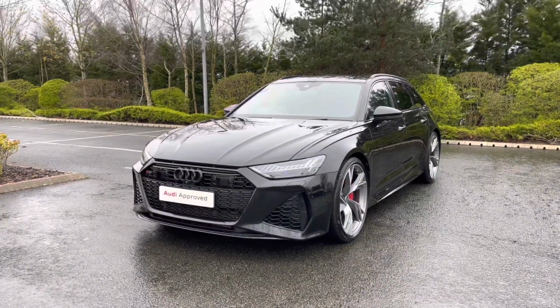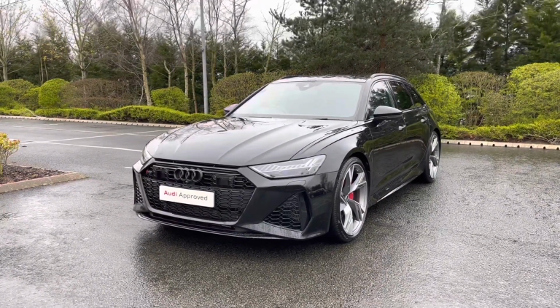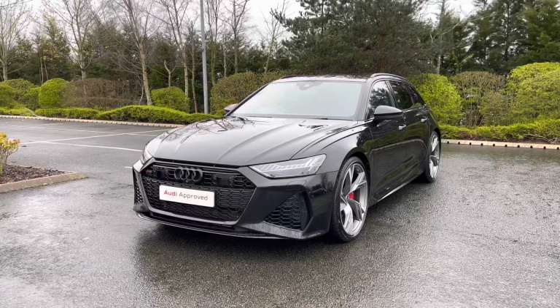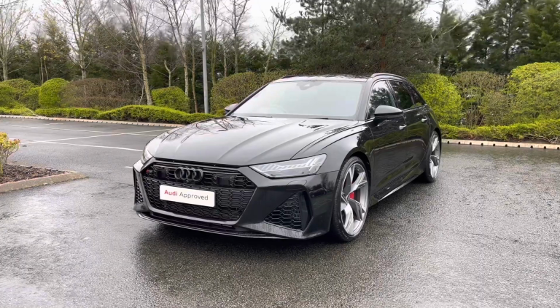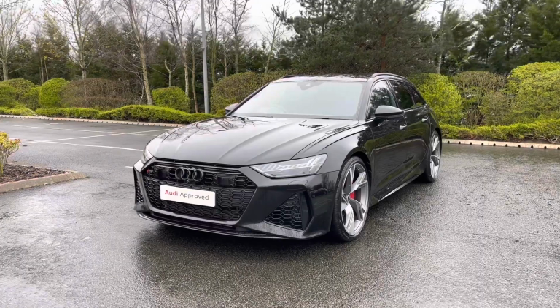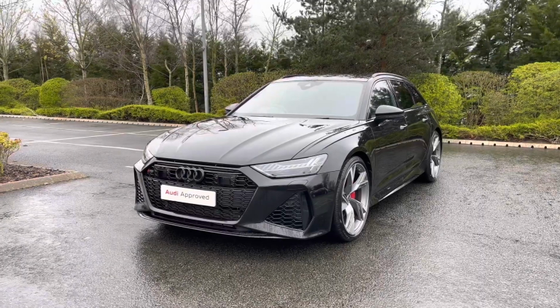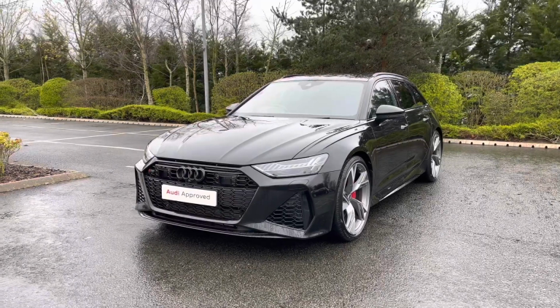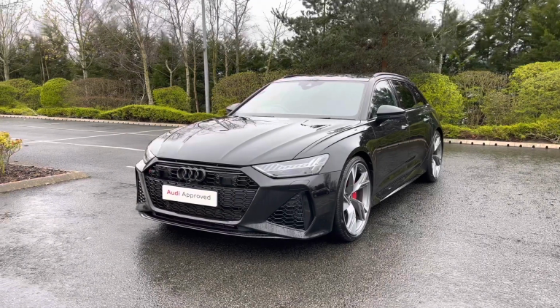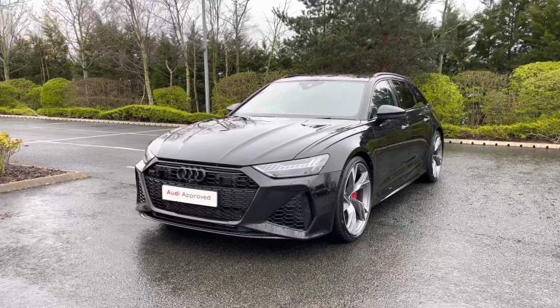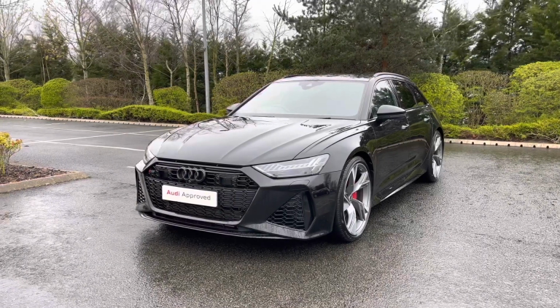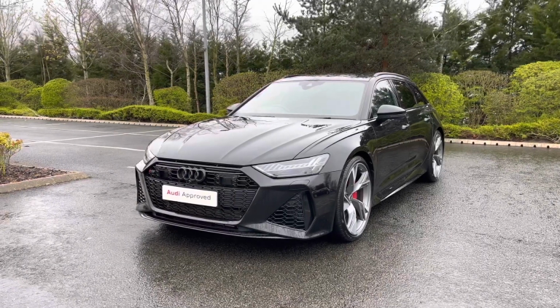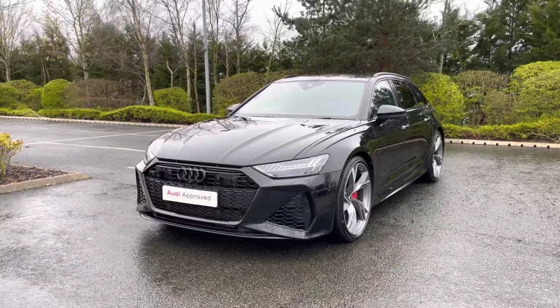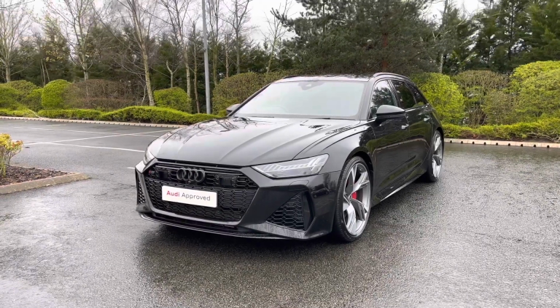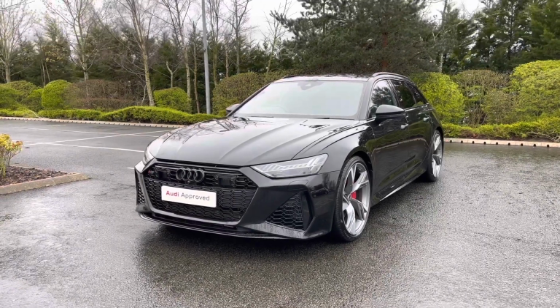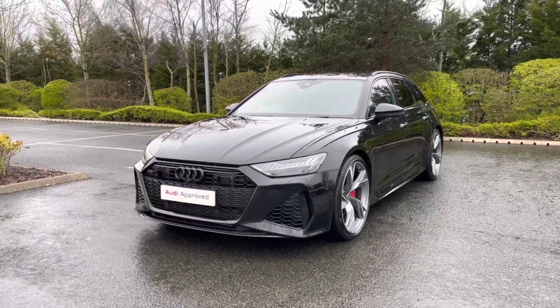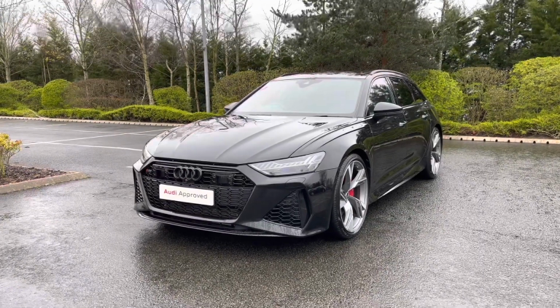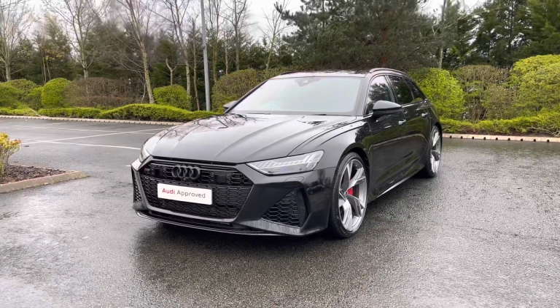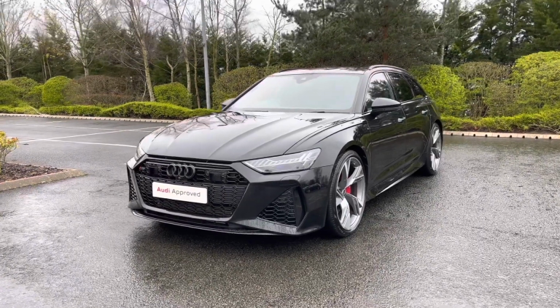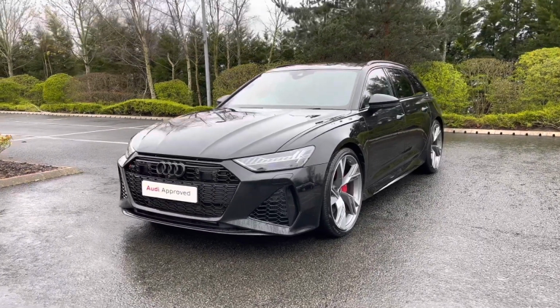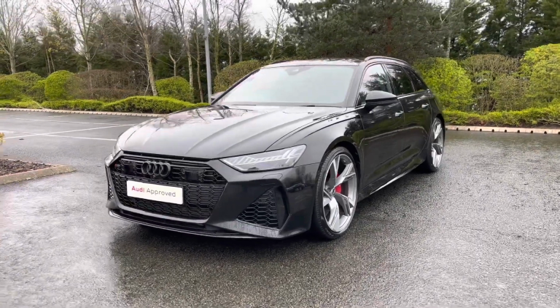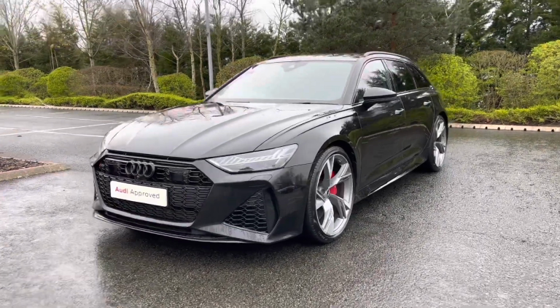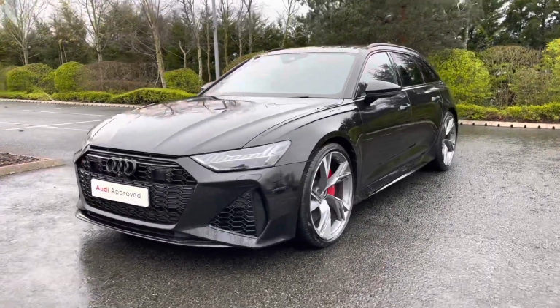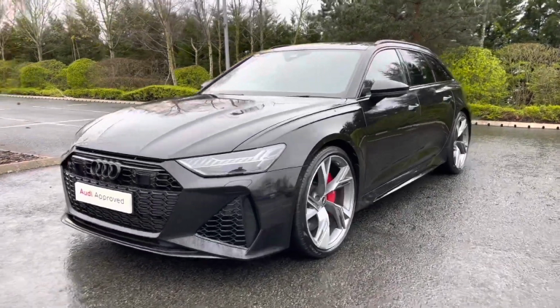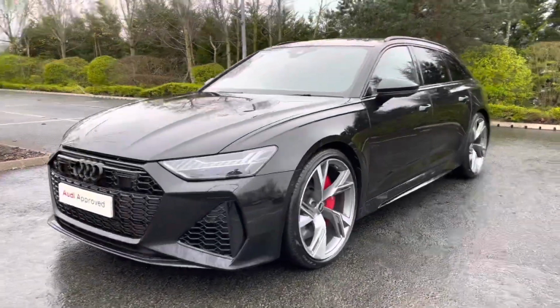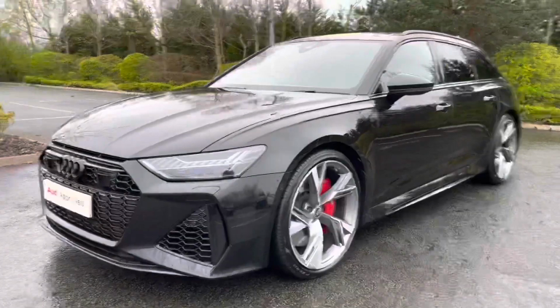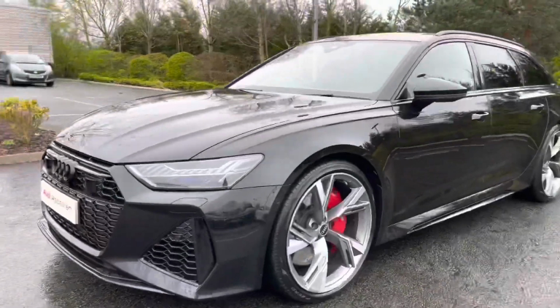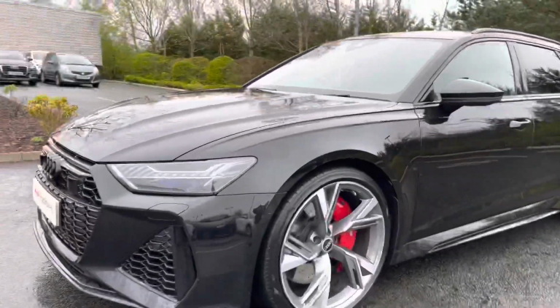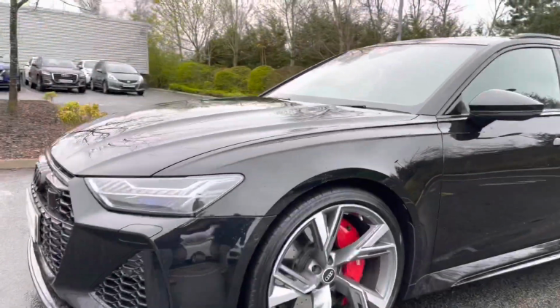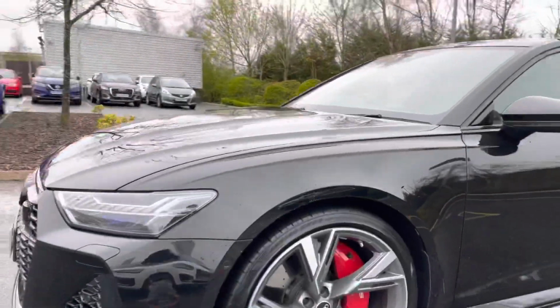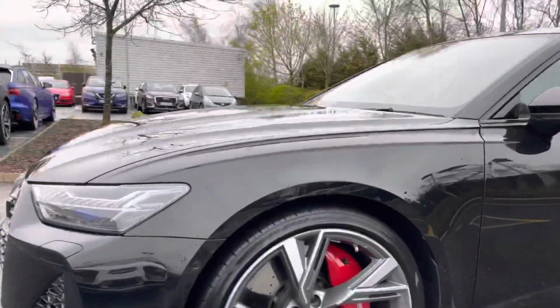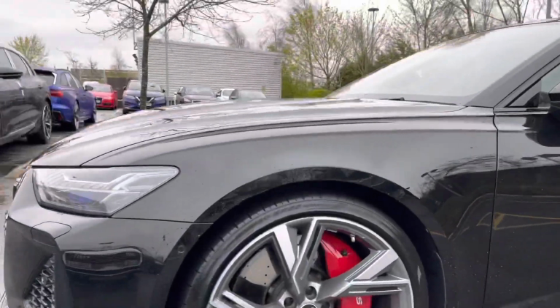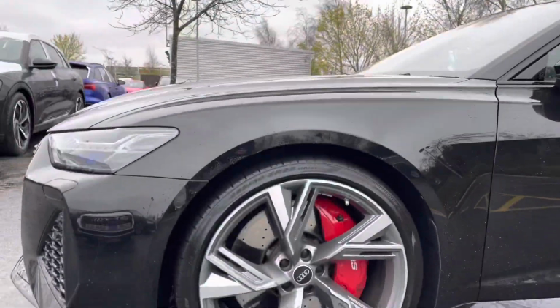This car's 4-litre V8 engine produces 600 PS and gets you from 0 to 62 miles an hour in just 3.6 seconds.